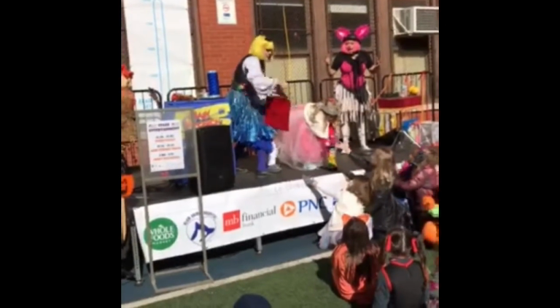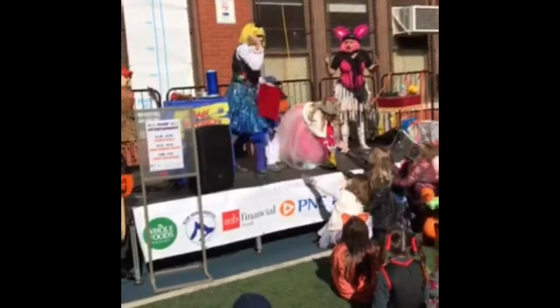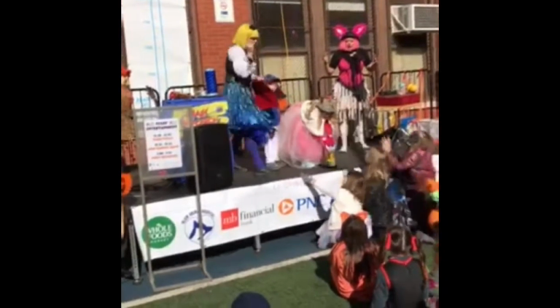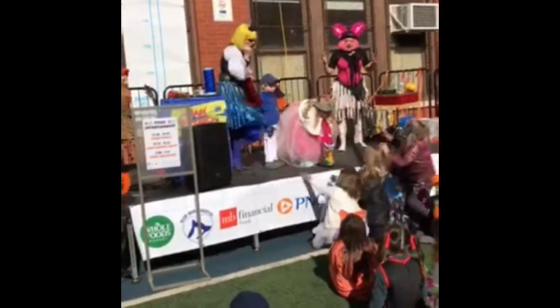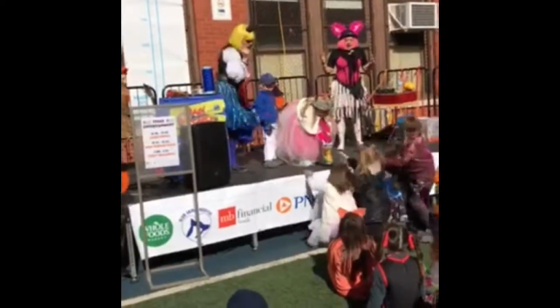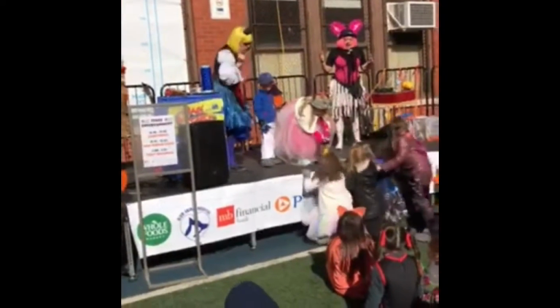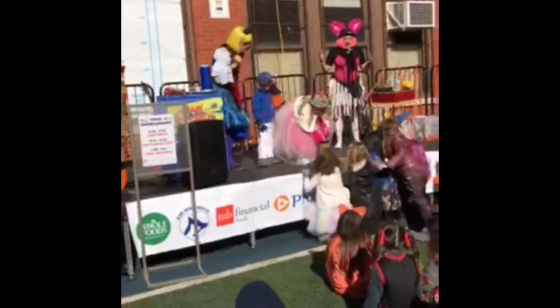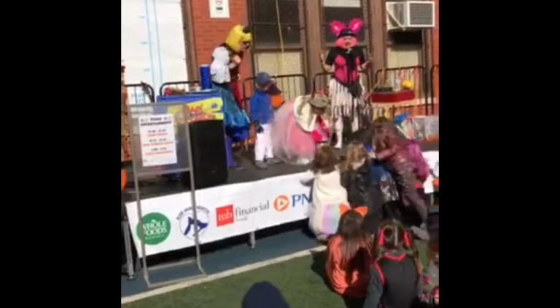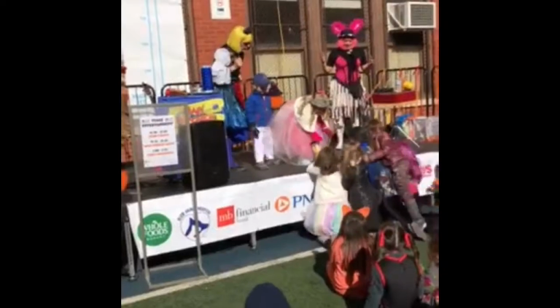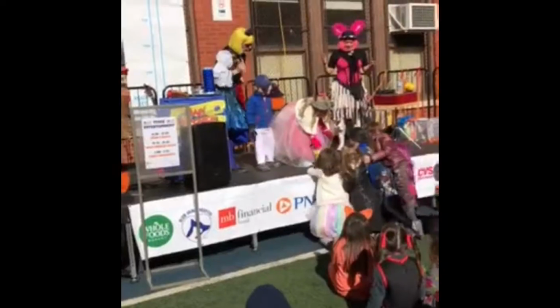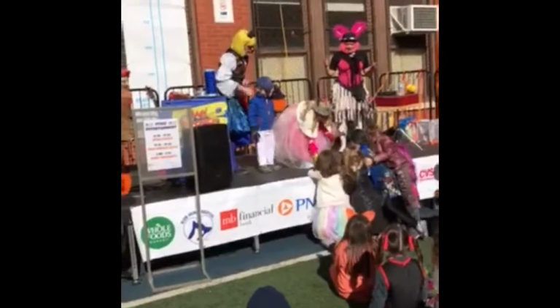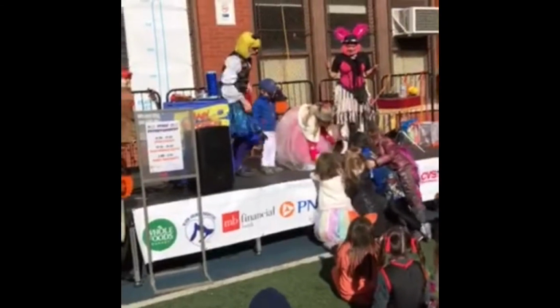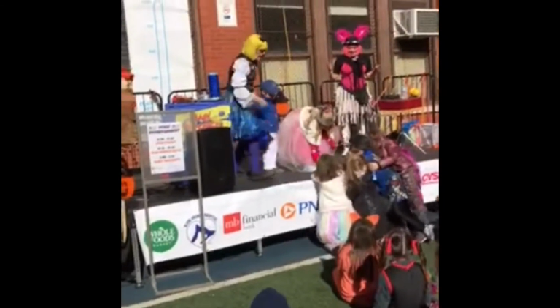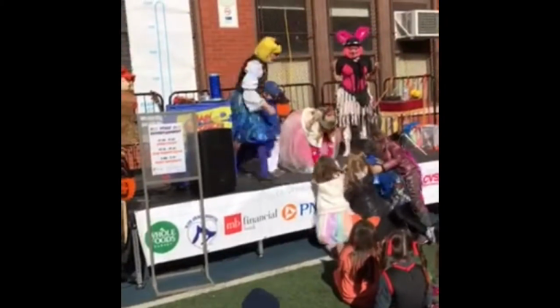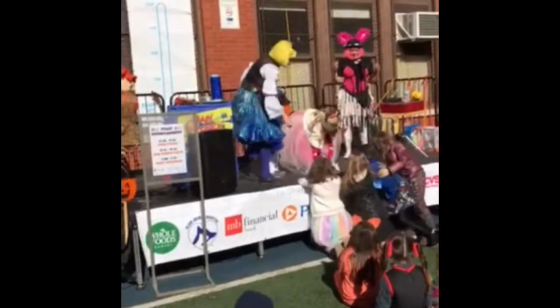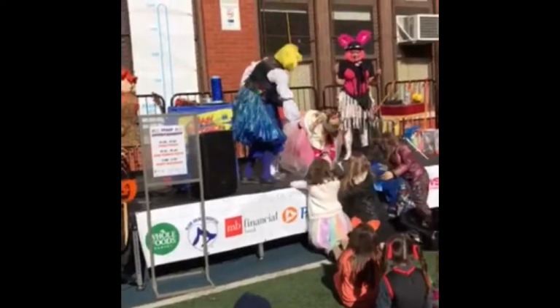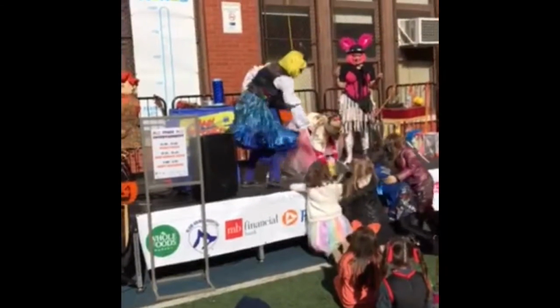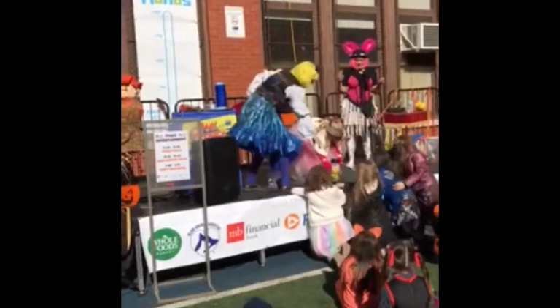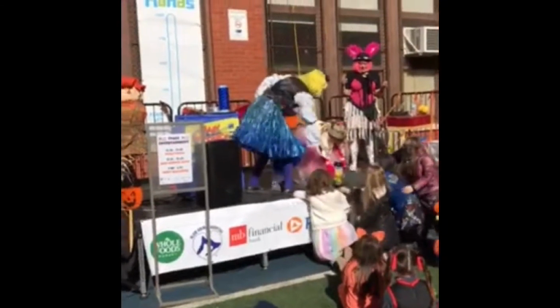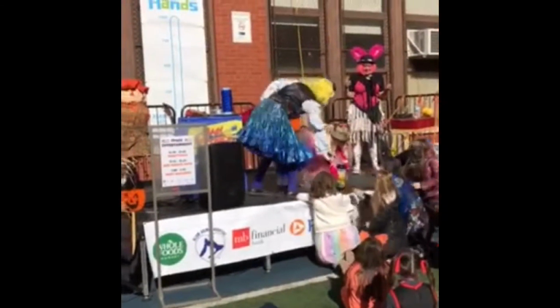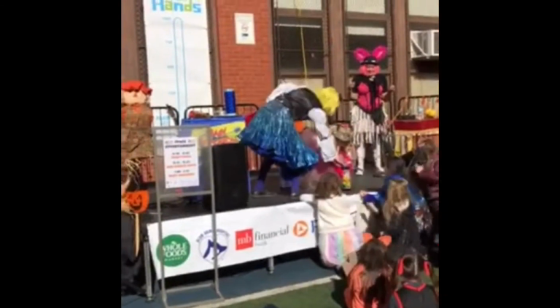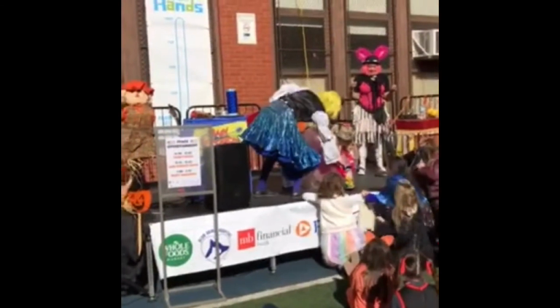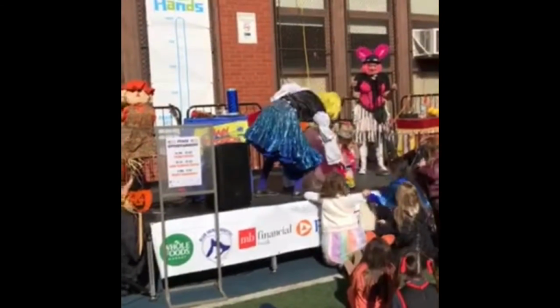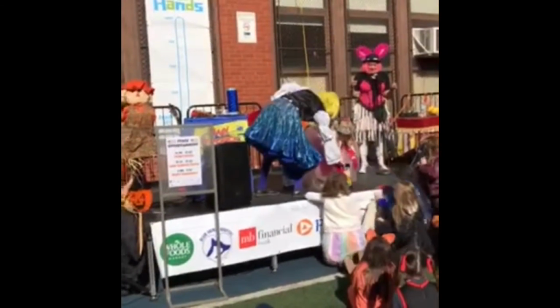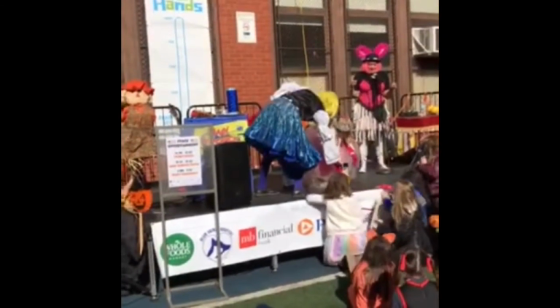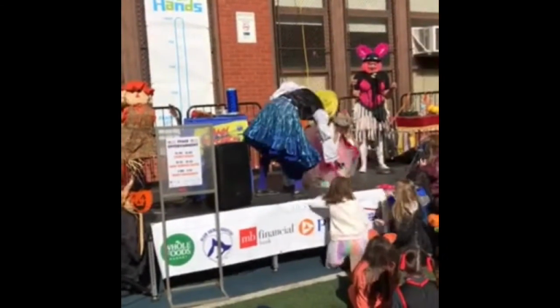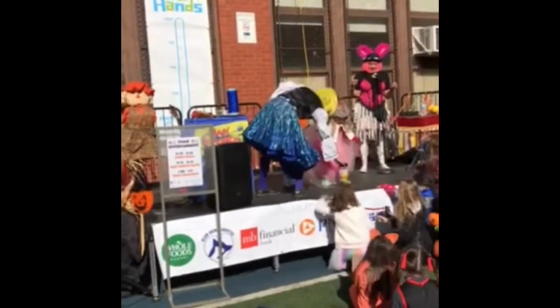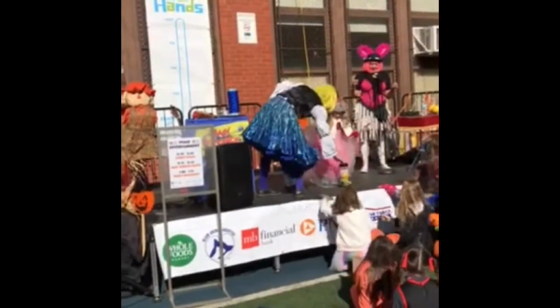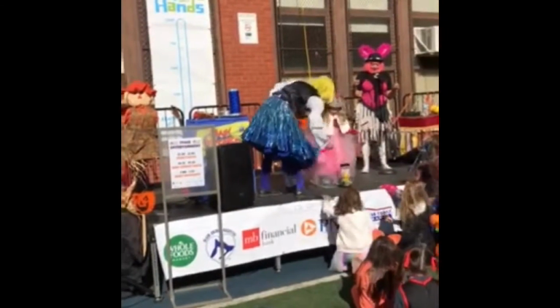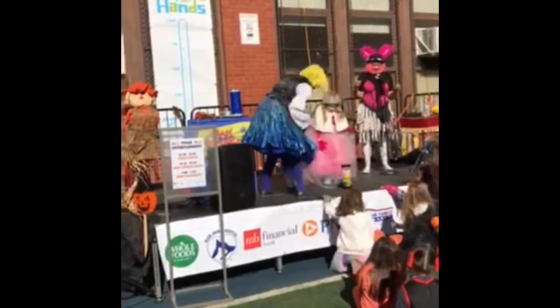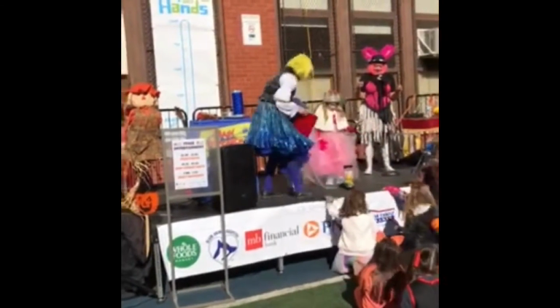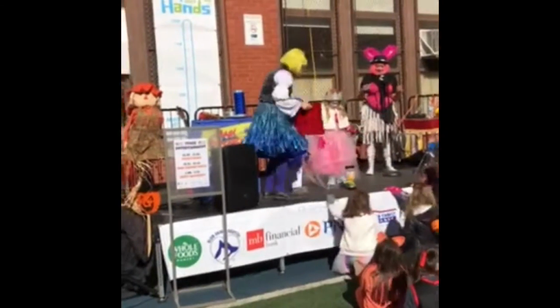A spider! Wait, wait, wait. Put that out of there. Okay, alright. Here we go.